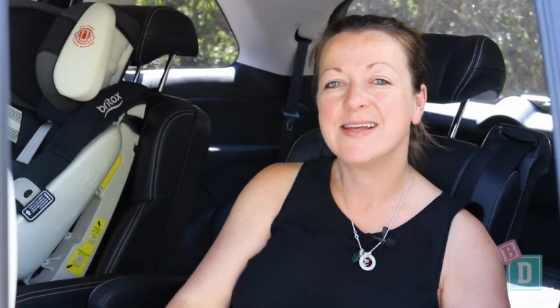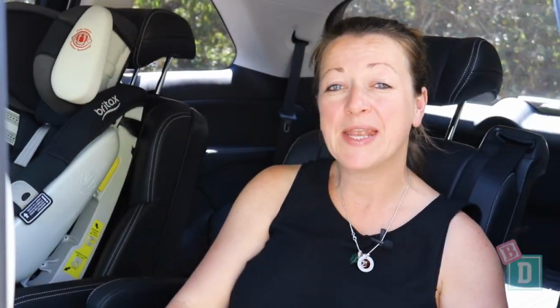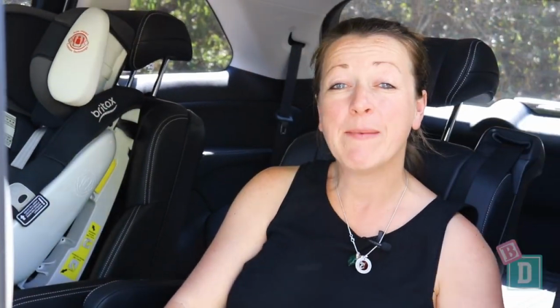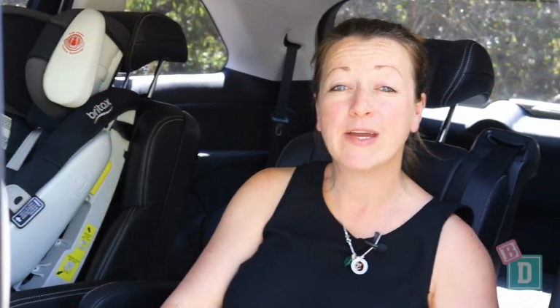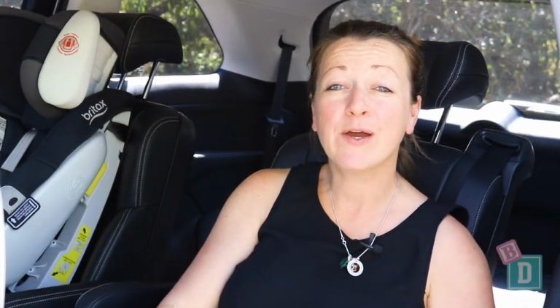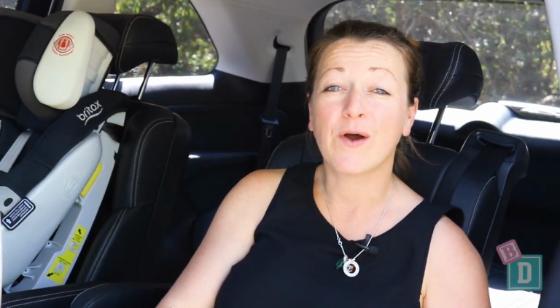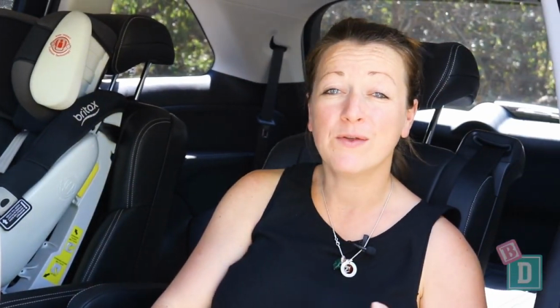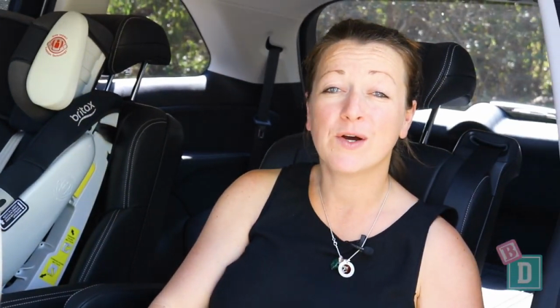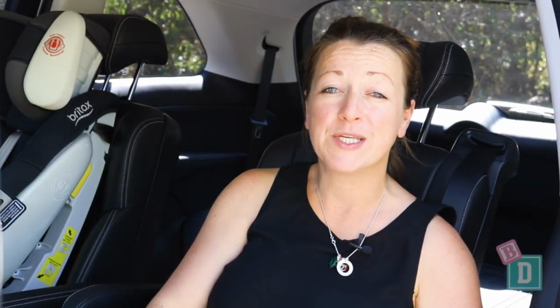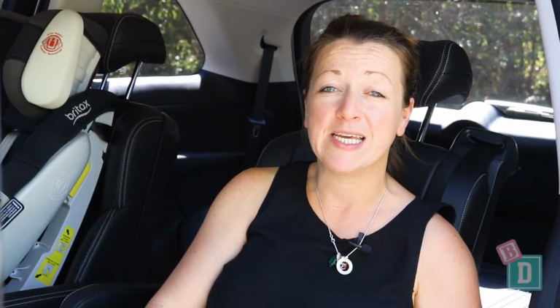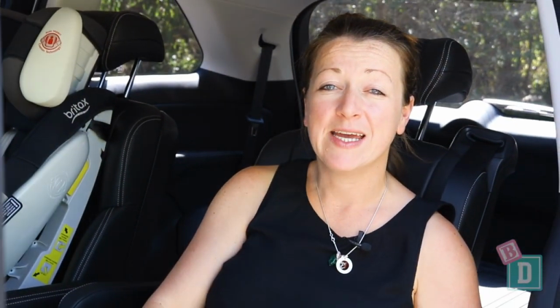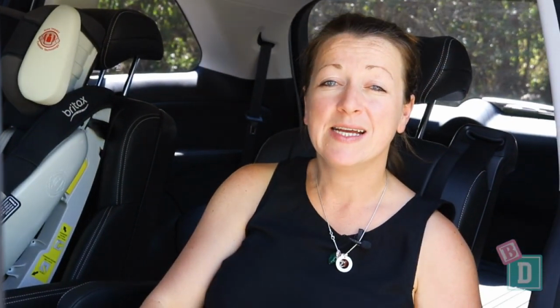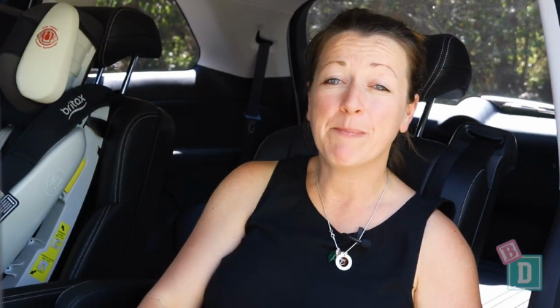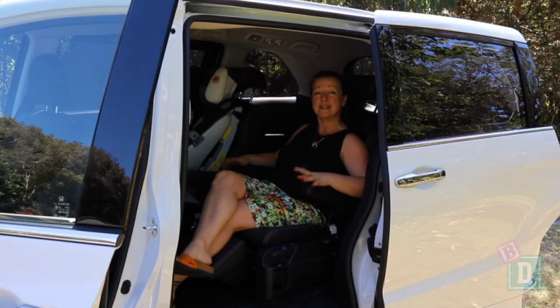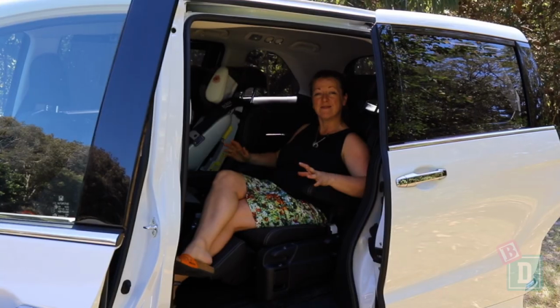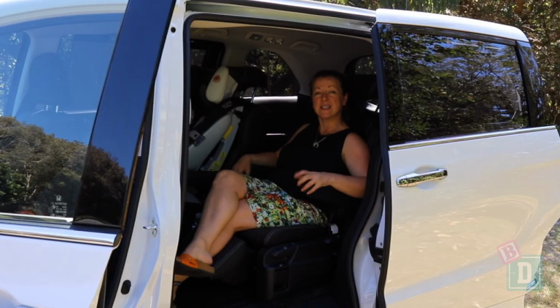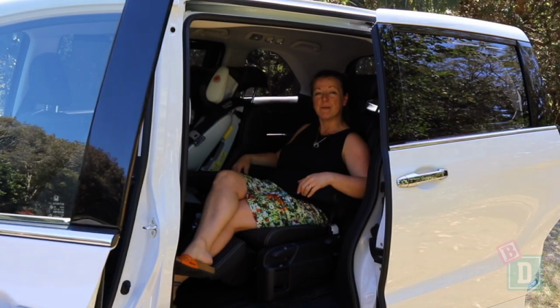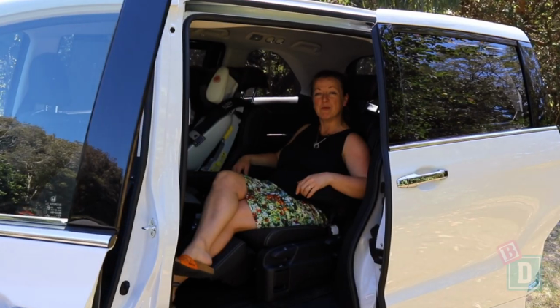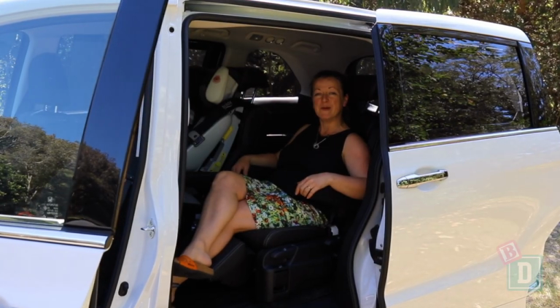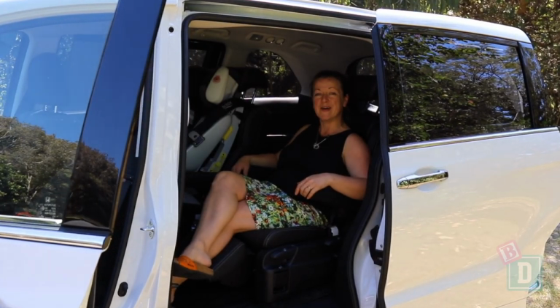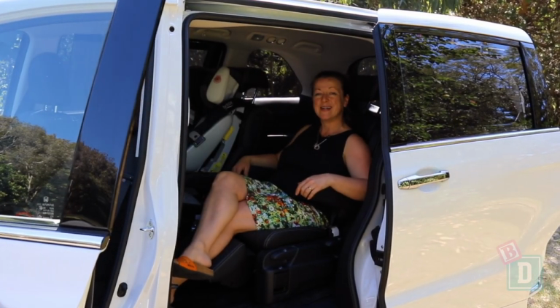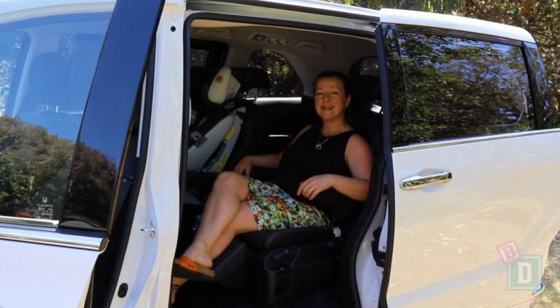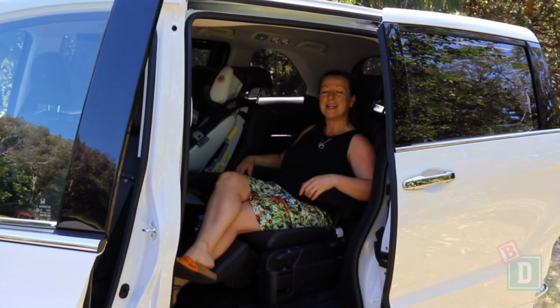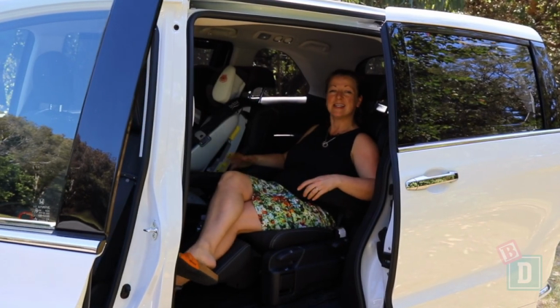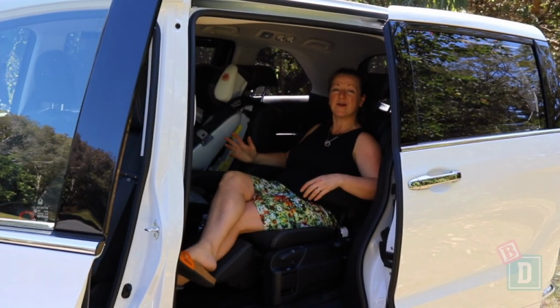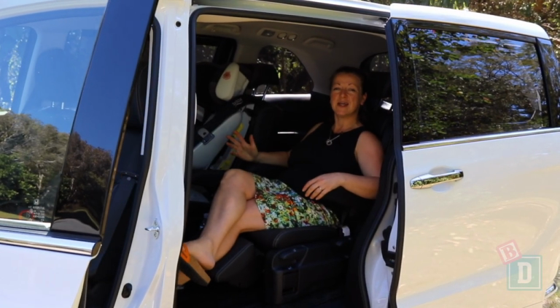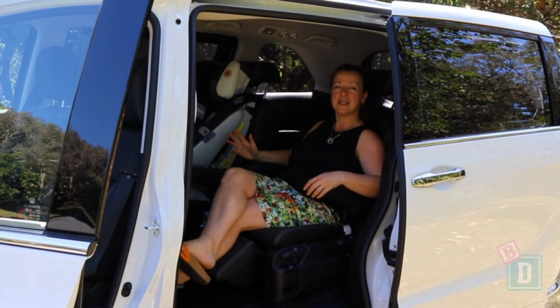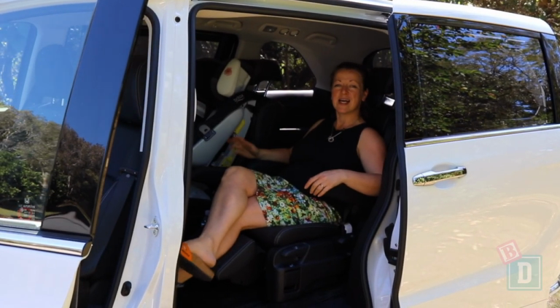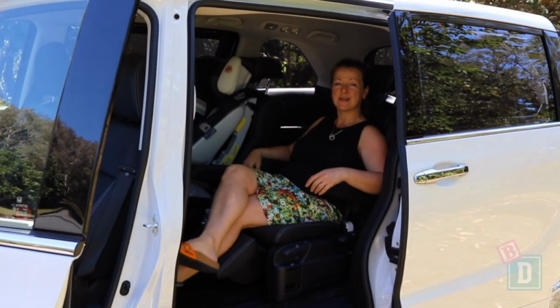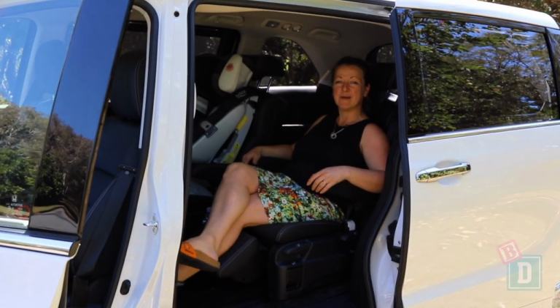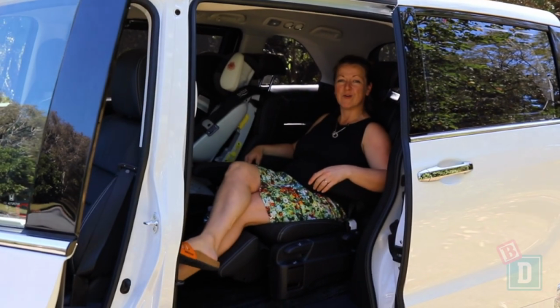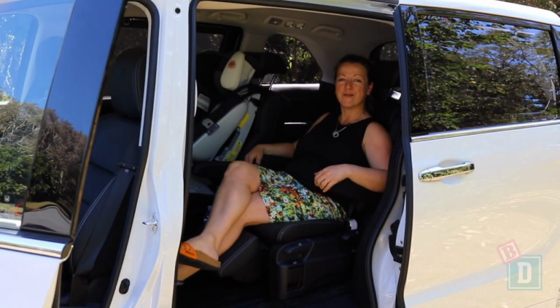Today I'm having a look at the Honda Odyssey. It's a big seven-seater people mover. Let's see how good it is as a baby drive.